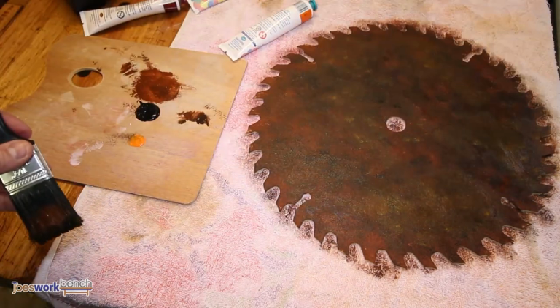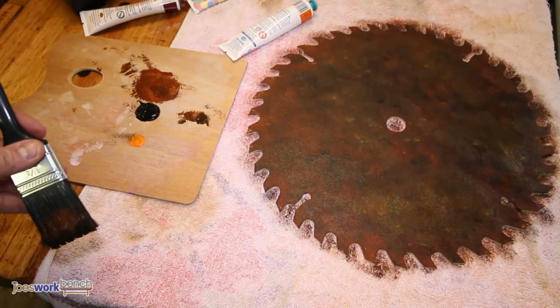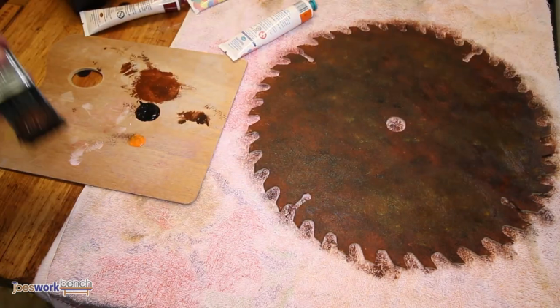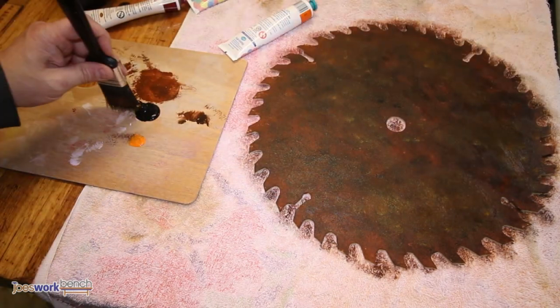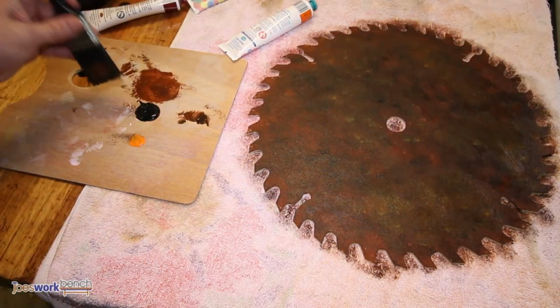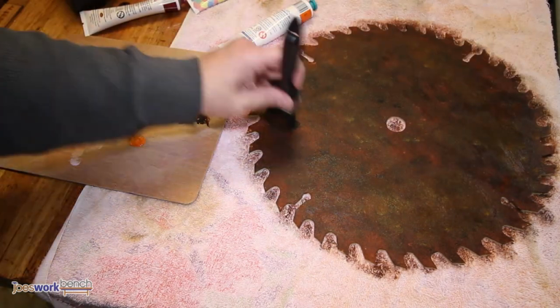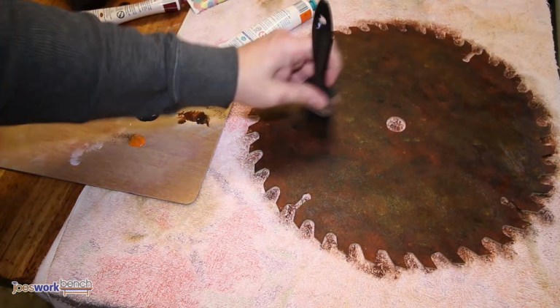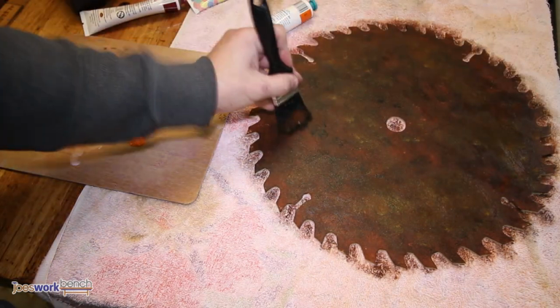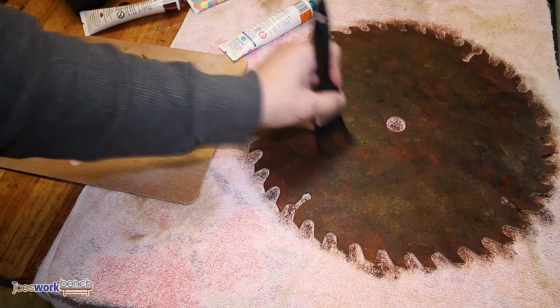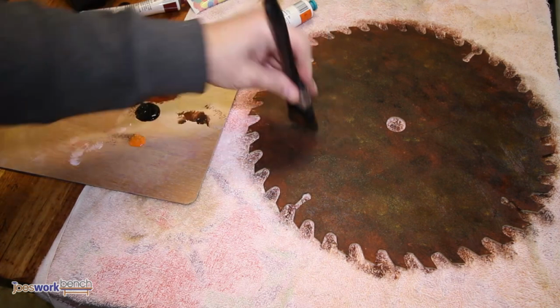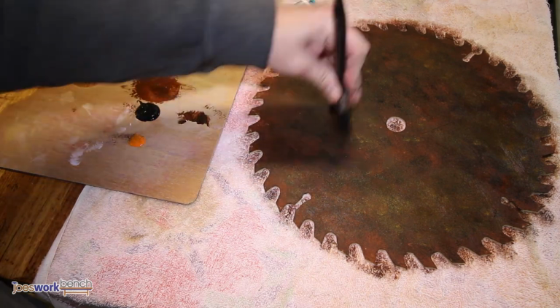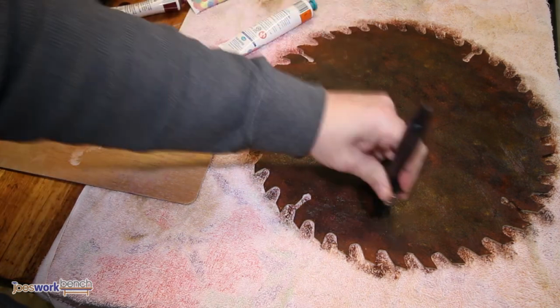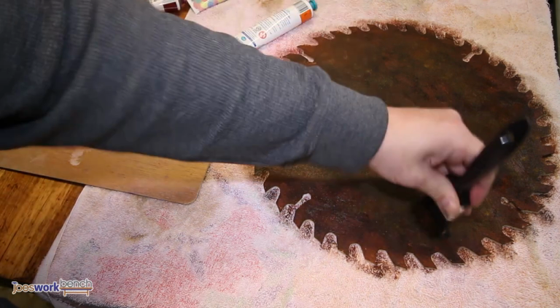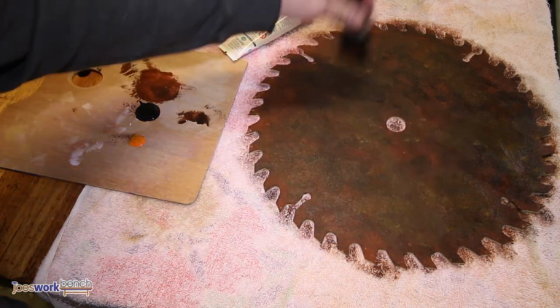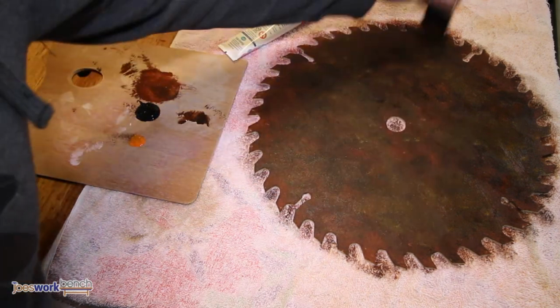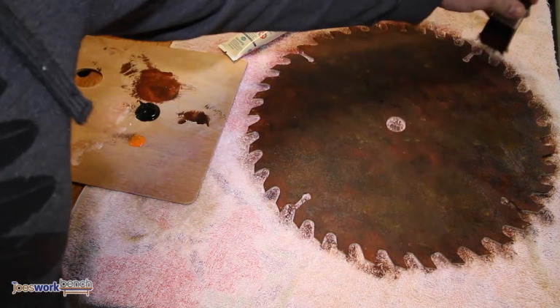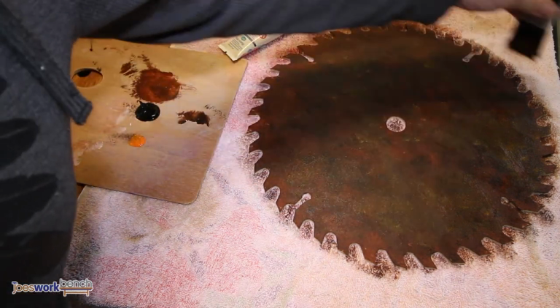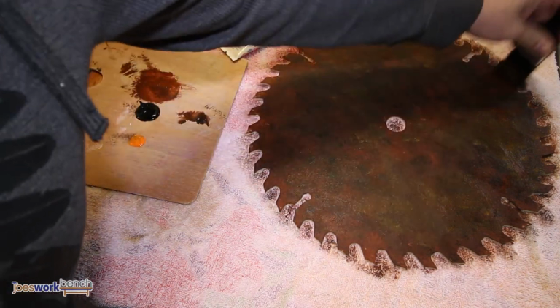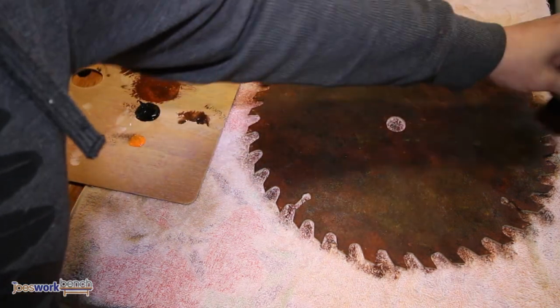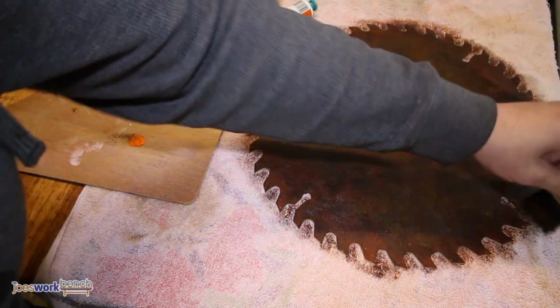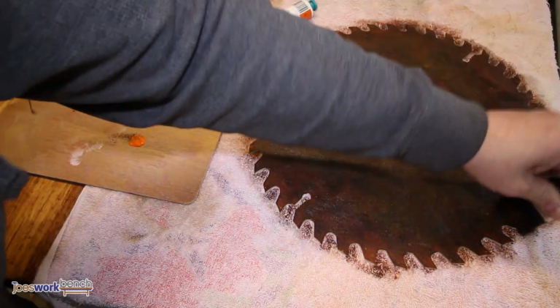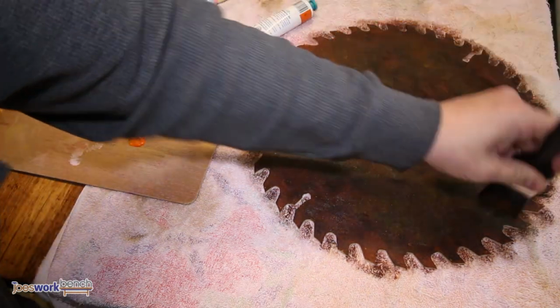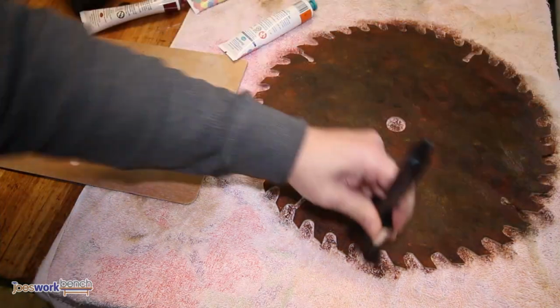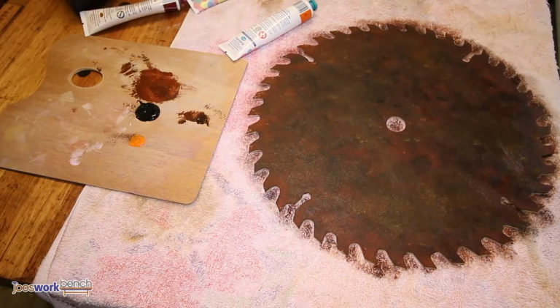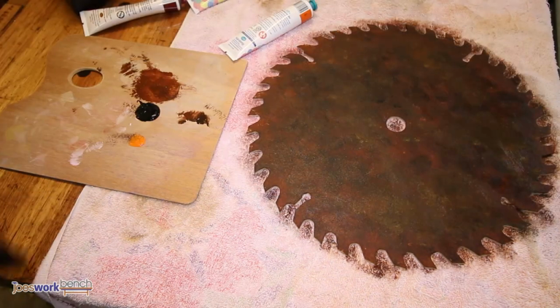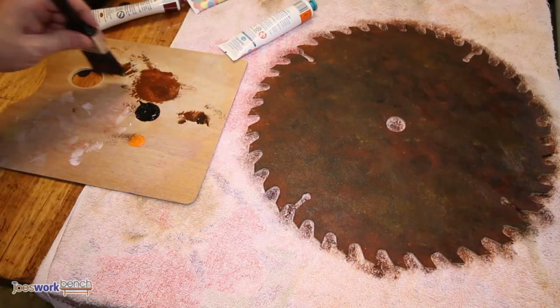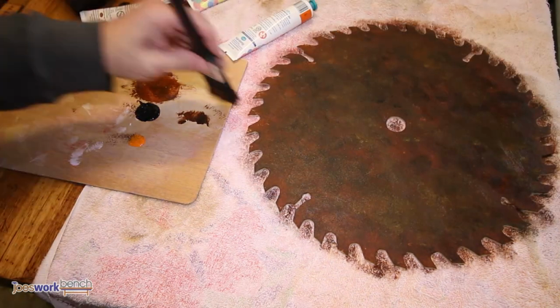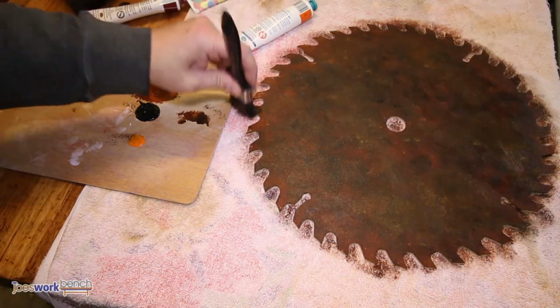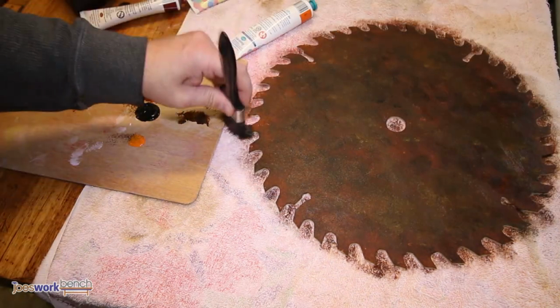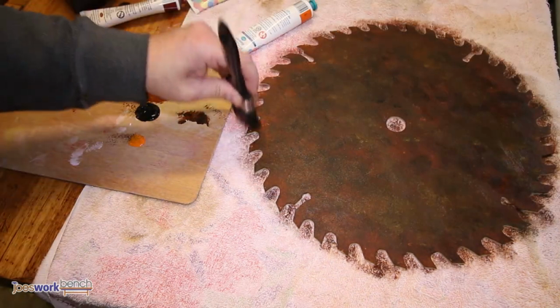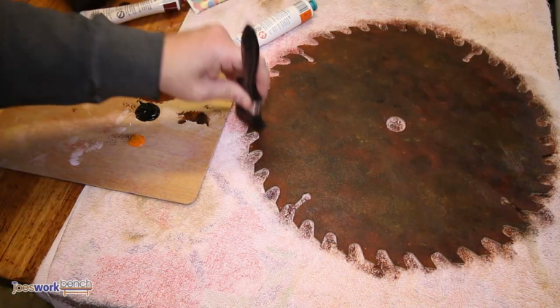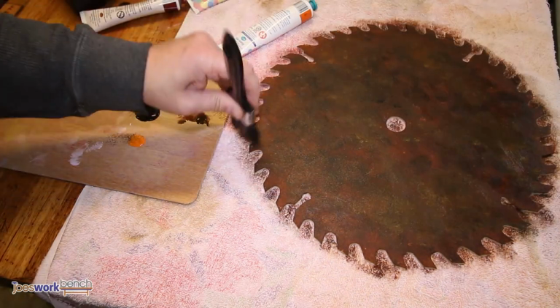If an area is too dark, just add some brown to it. At this stage, all the raw material should be covered.